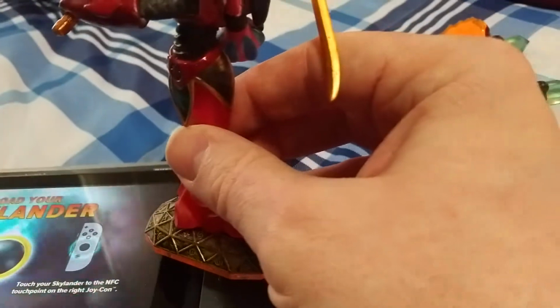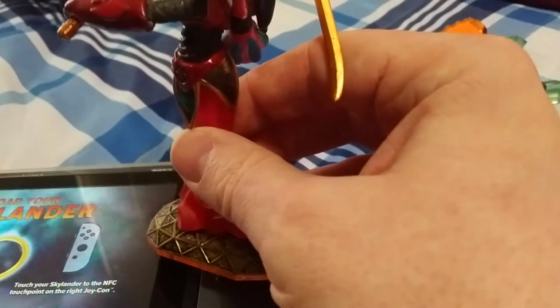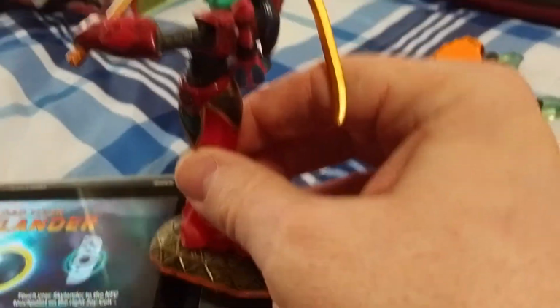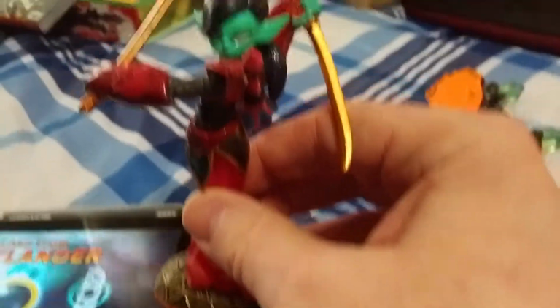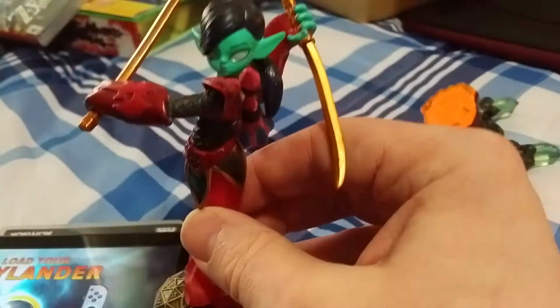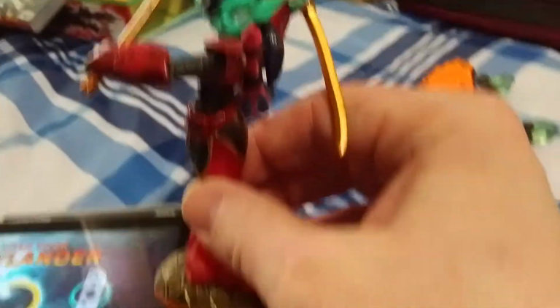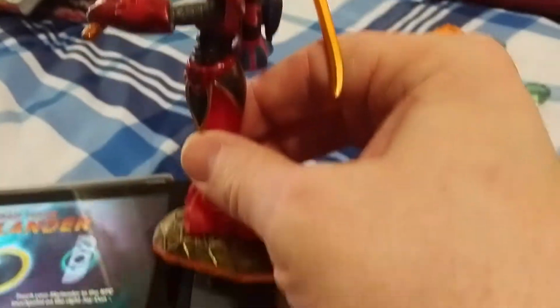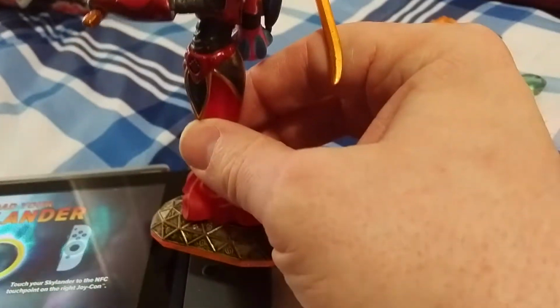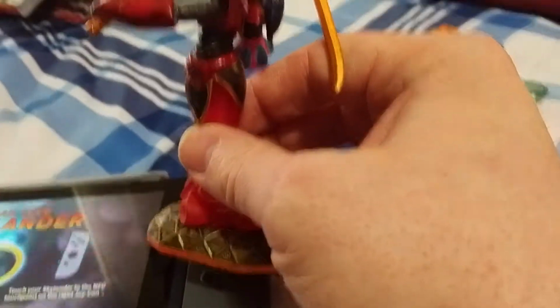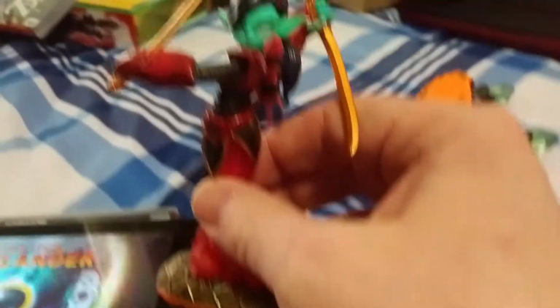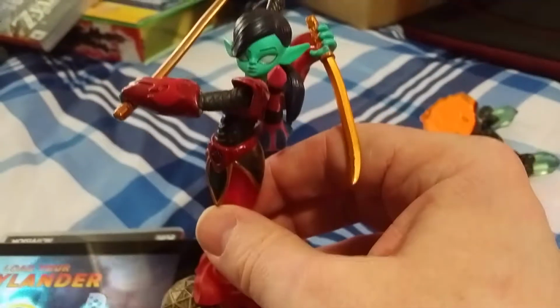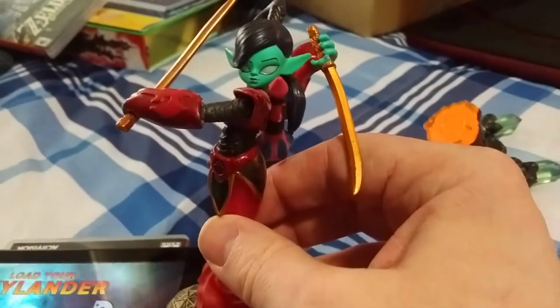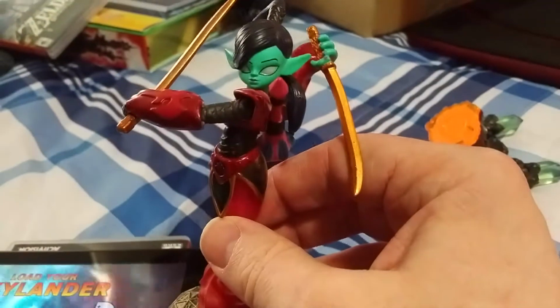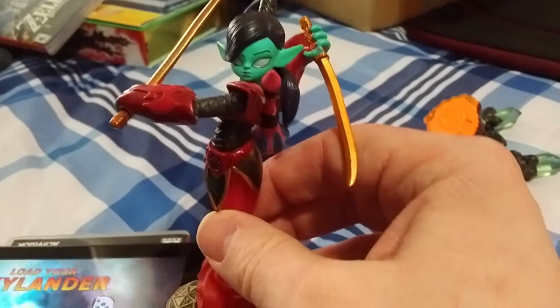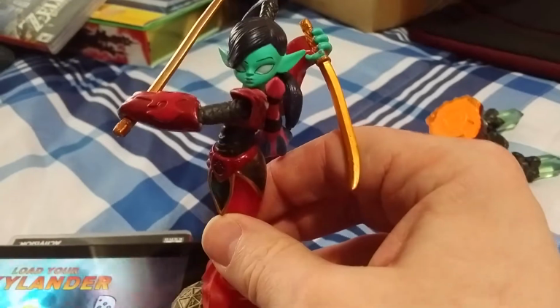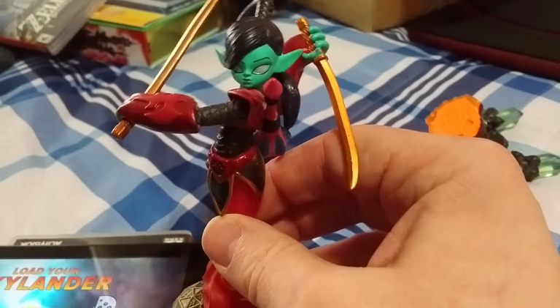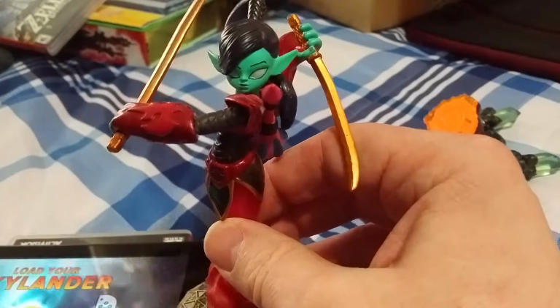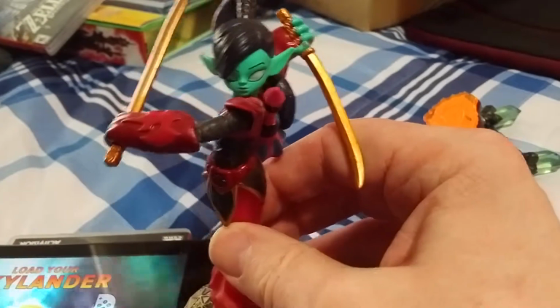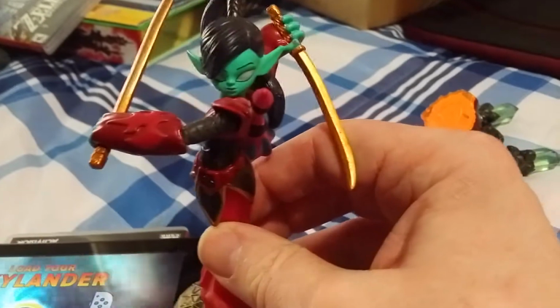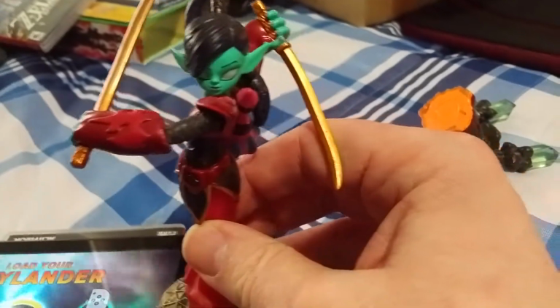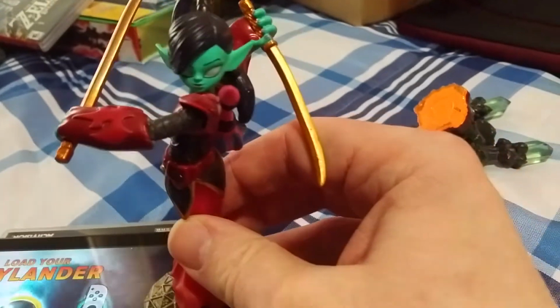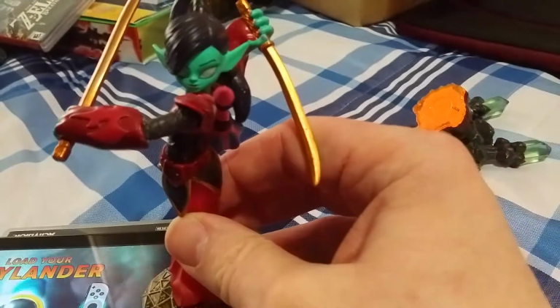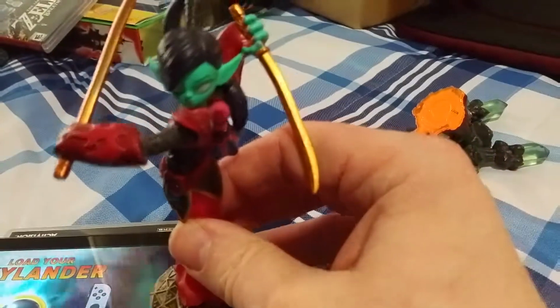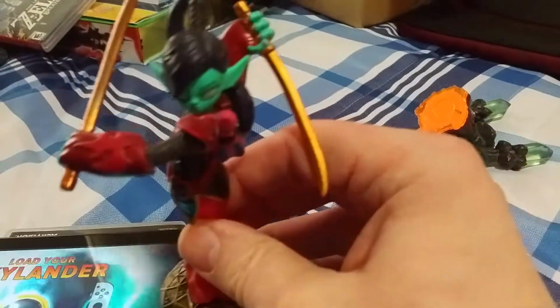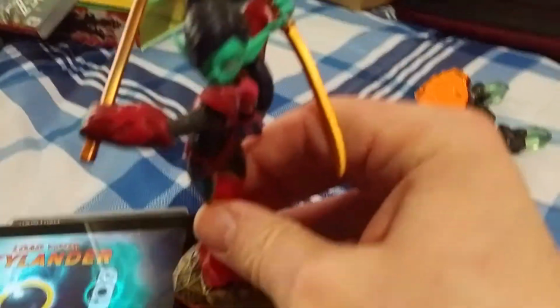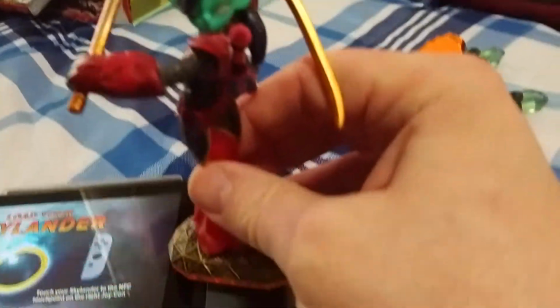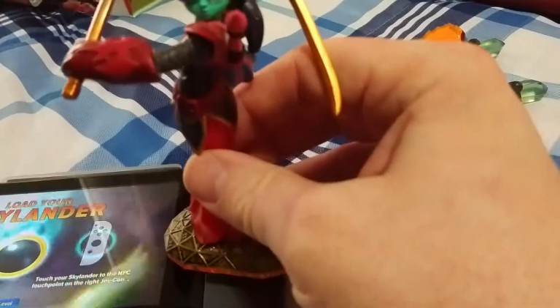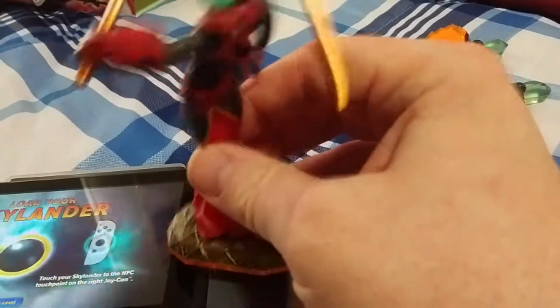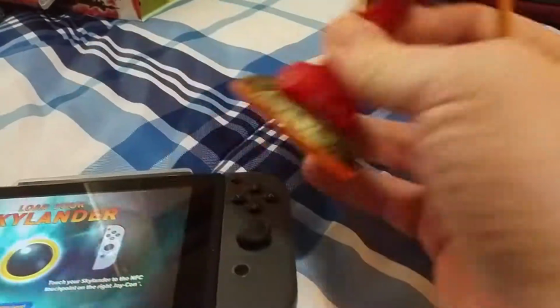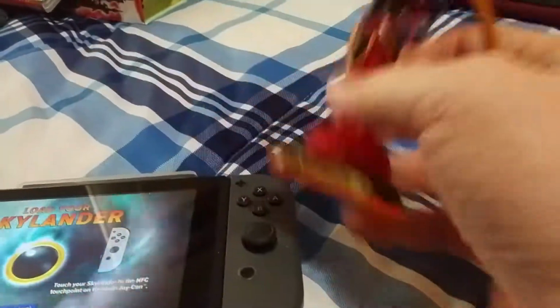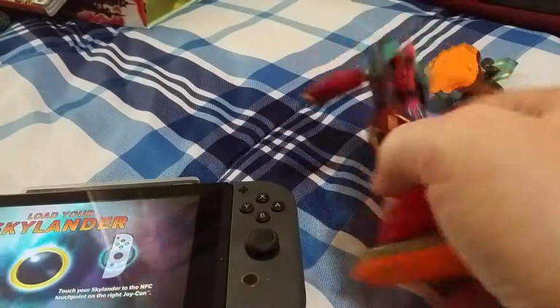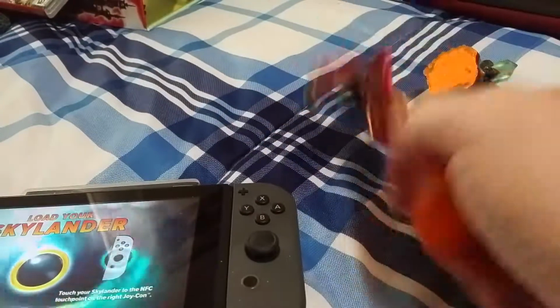It has to be held just right in order to pick up anything at all, and the character will not scan.